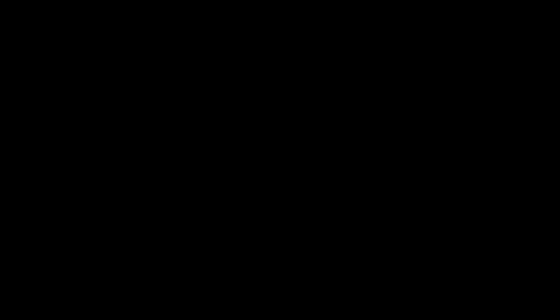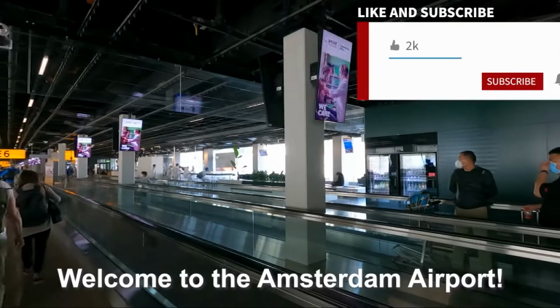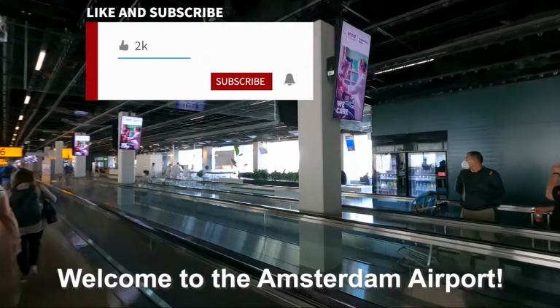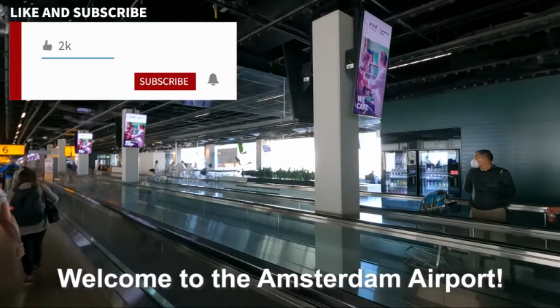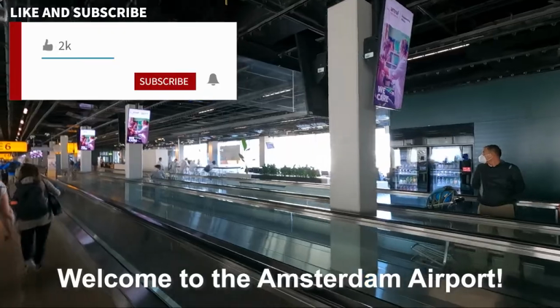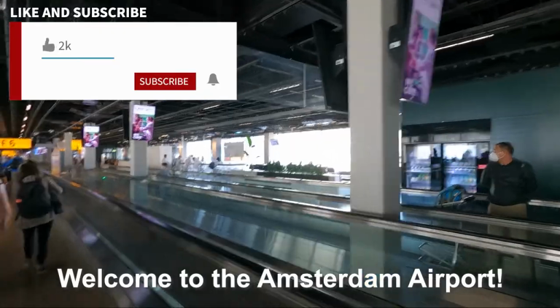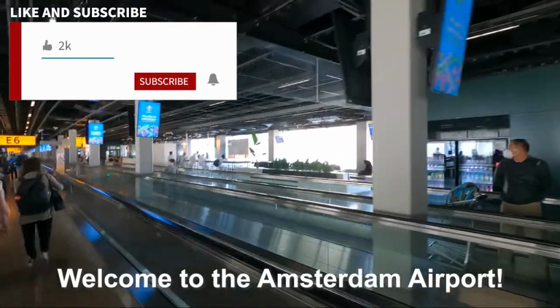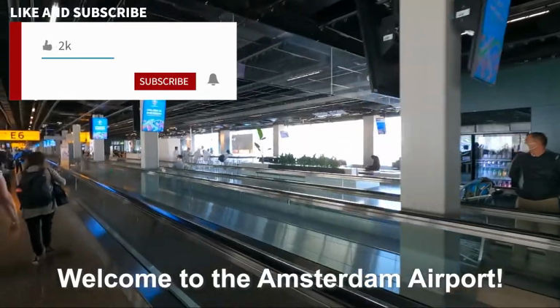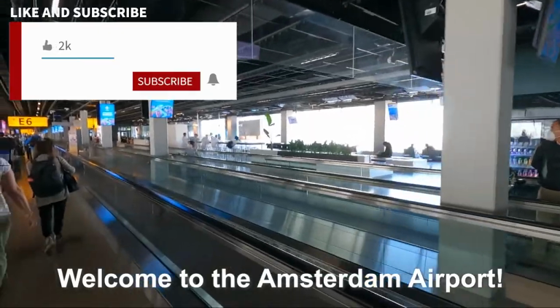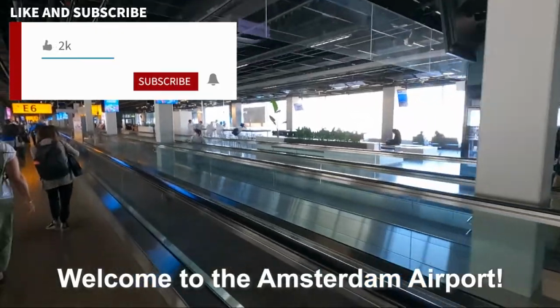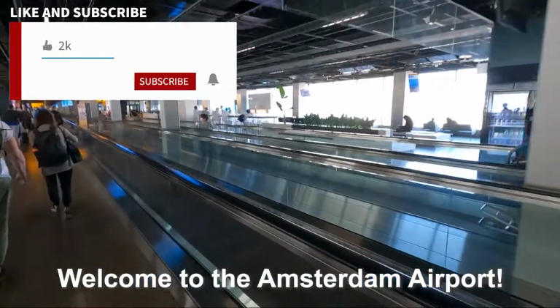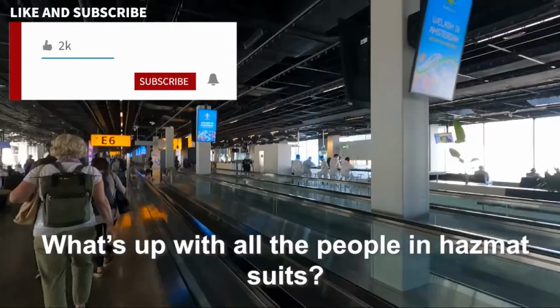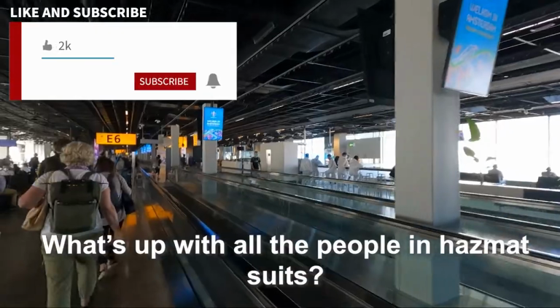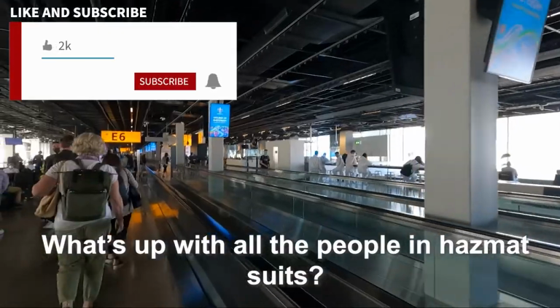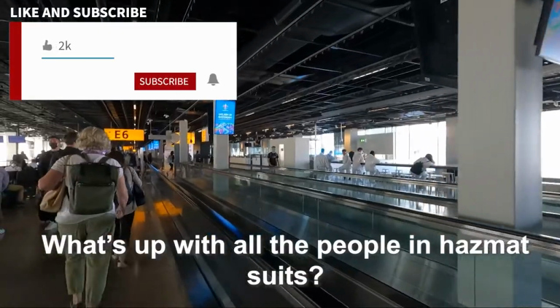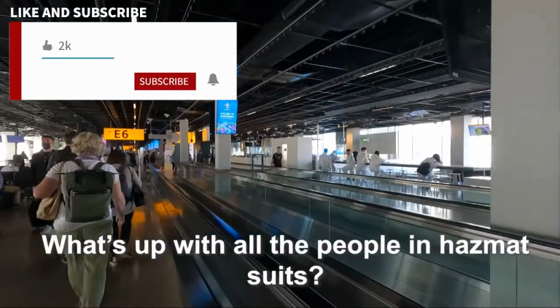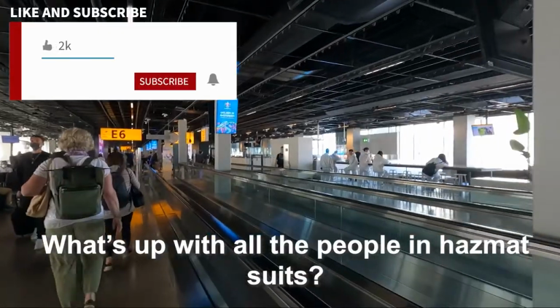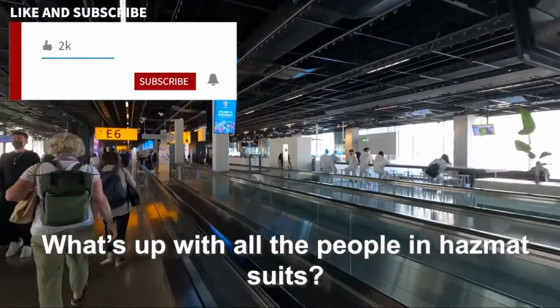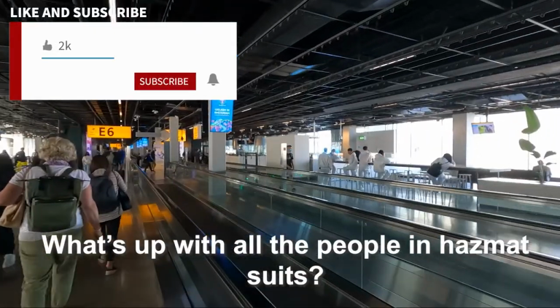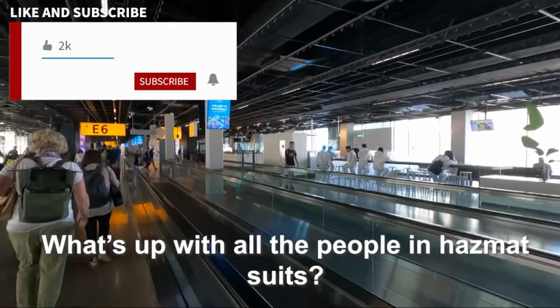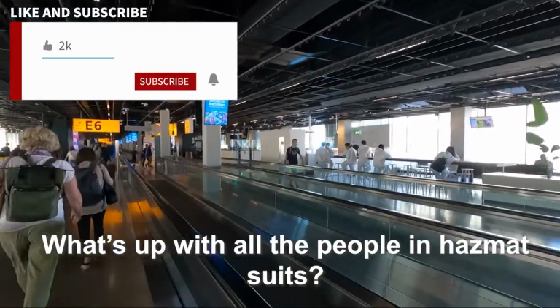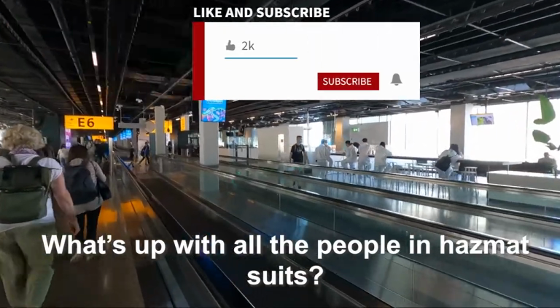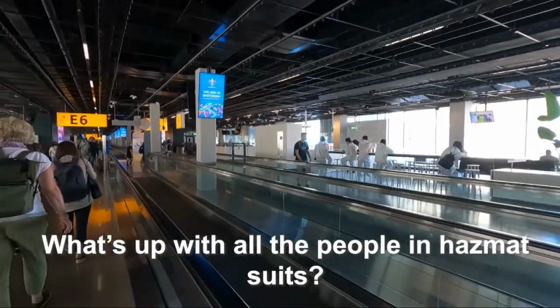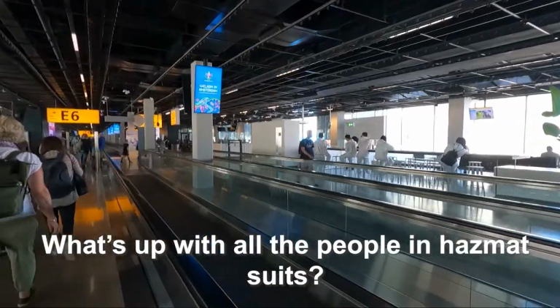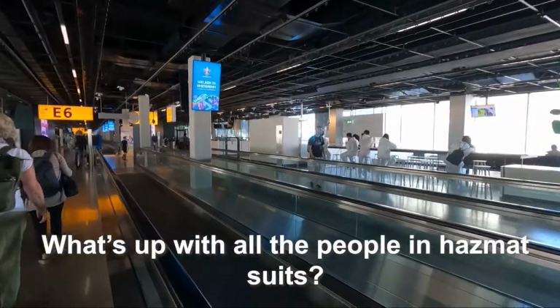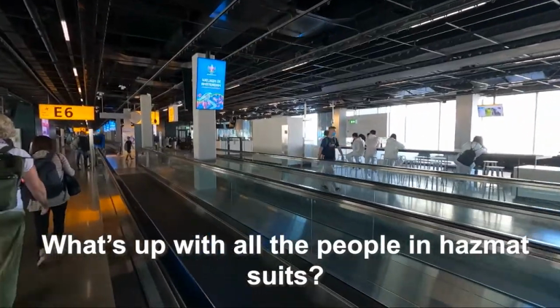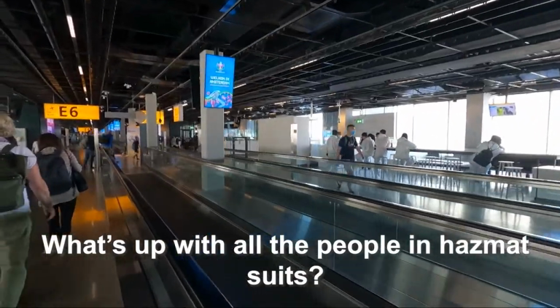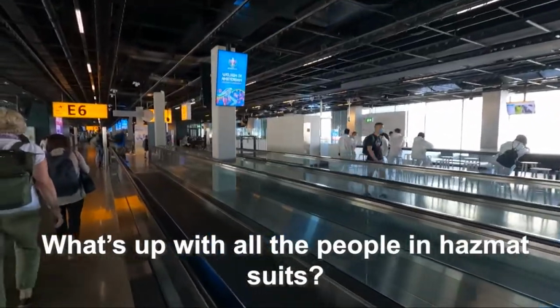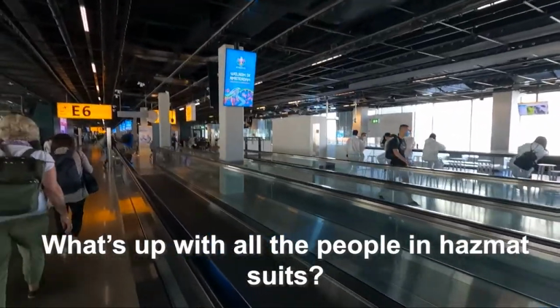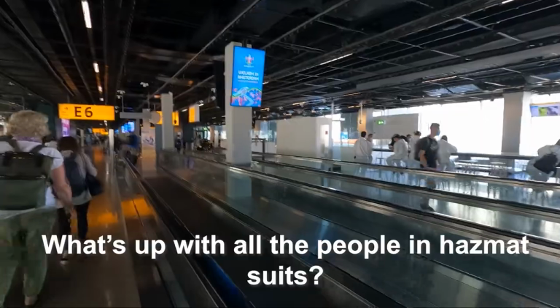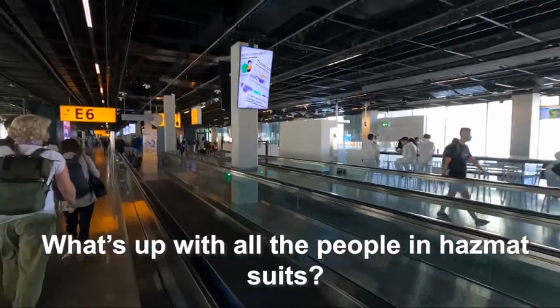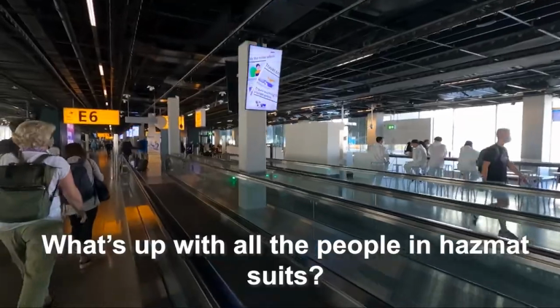Welcome to the Amsterdam airport. Check out all those people in hazmat suits. I wonder why they're wearing them.